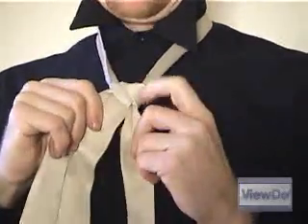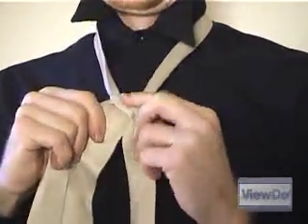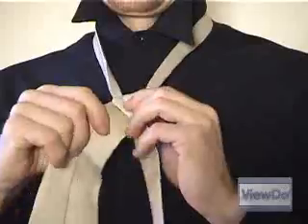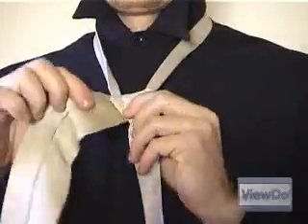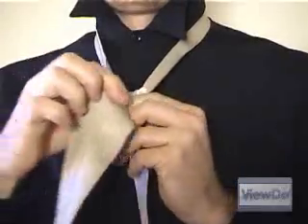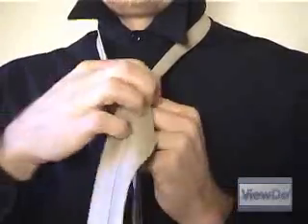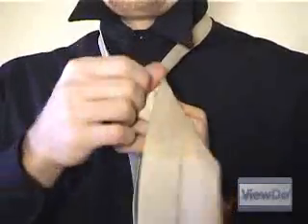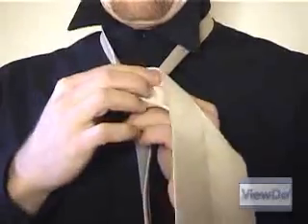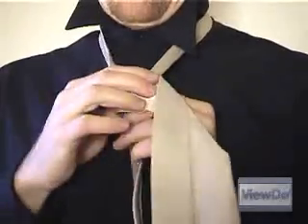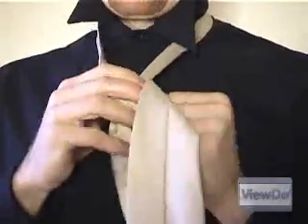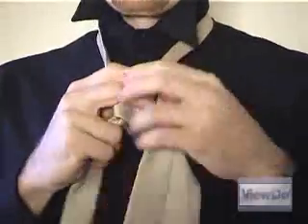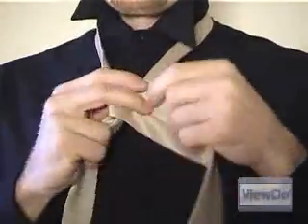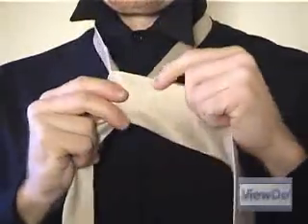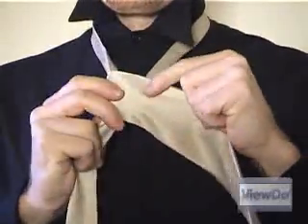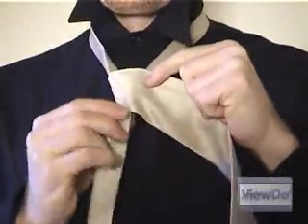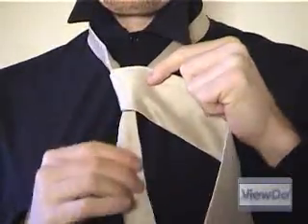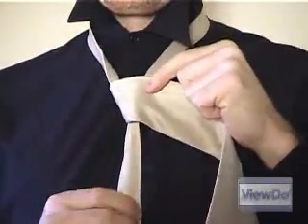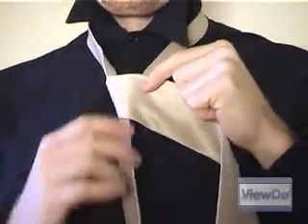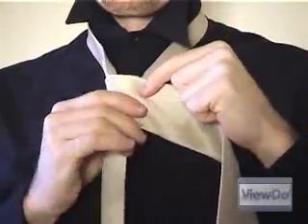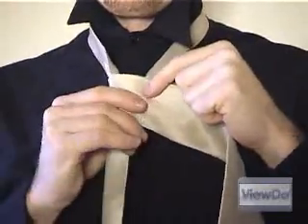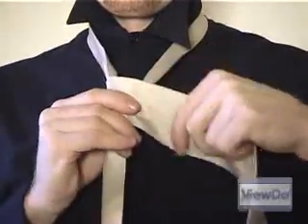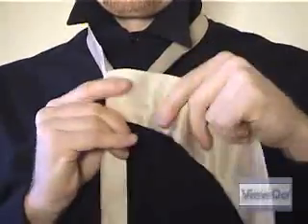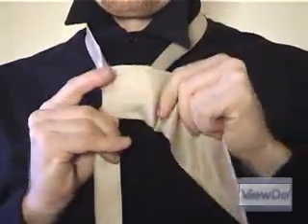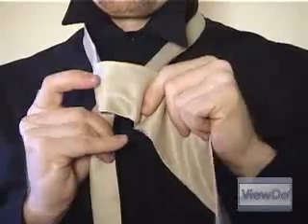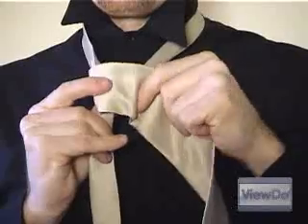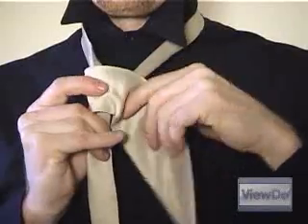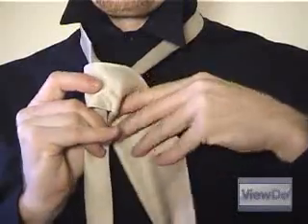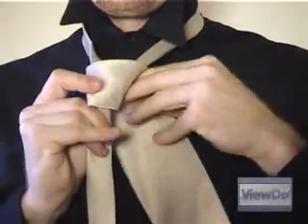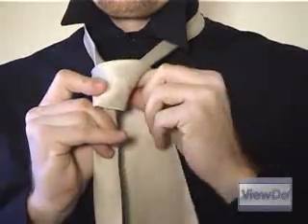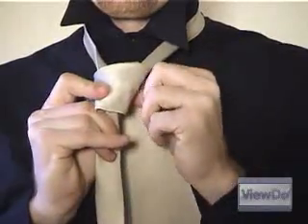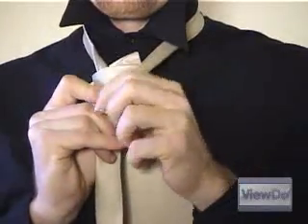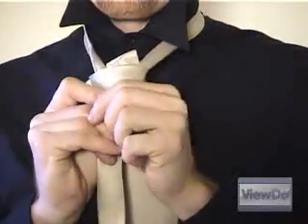One last time, wrap the wide end around the narrow end and back through the neck loop from underneath. Leave a little slack when you do it this time though.